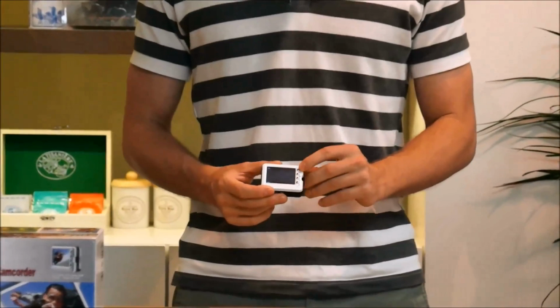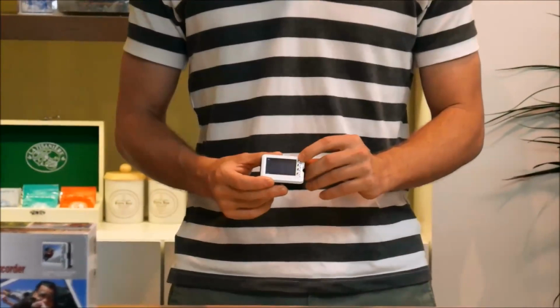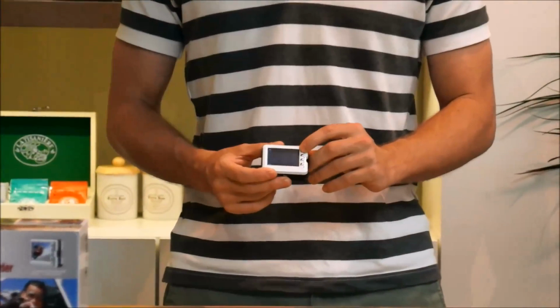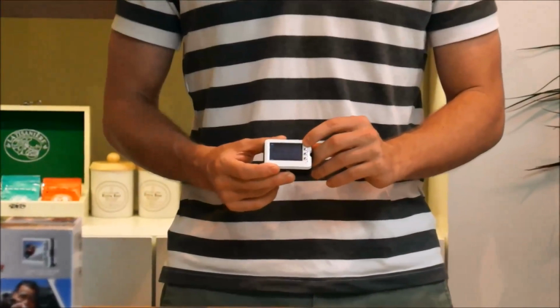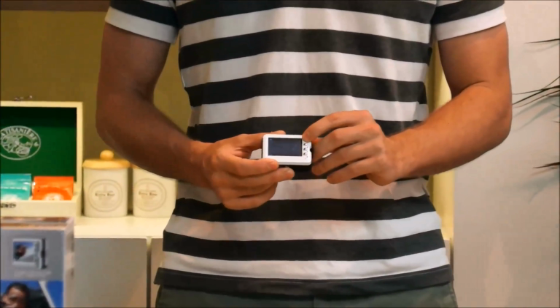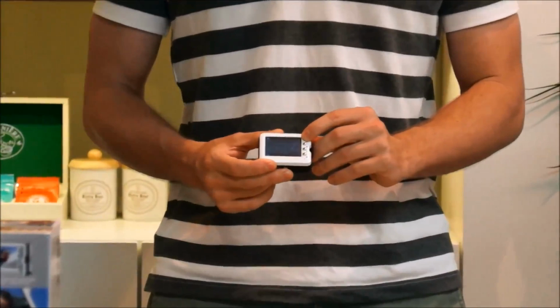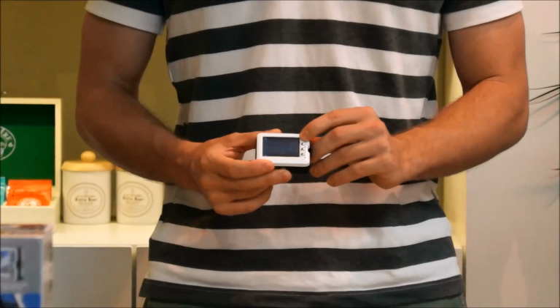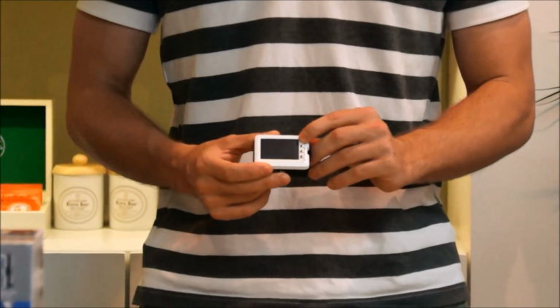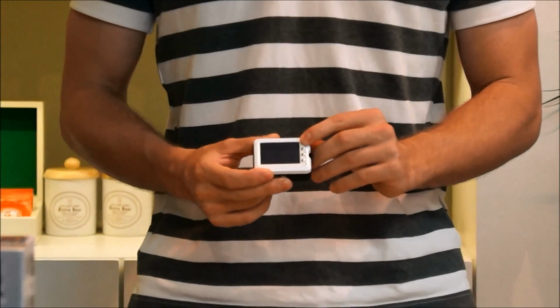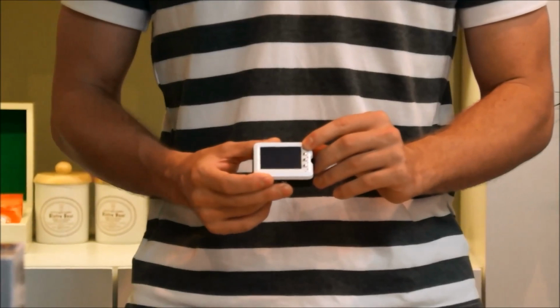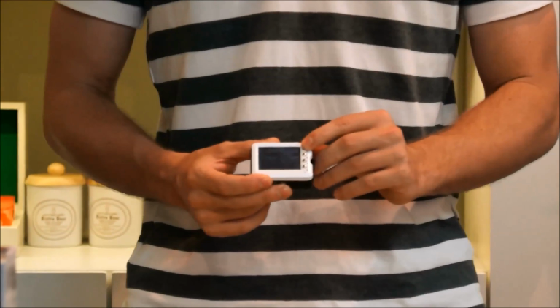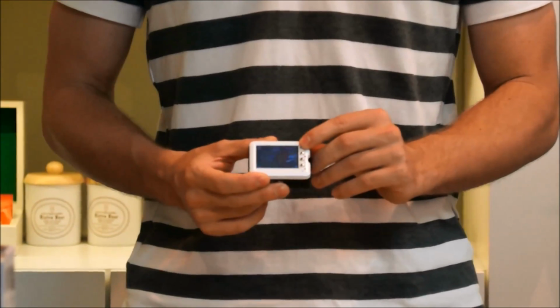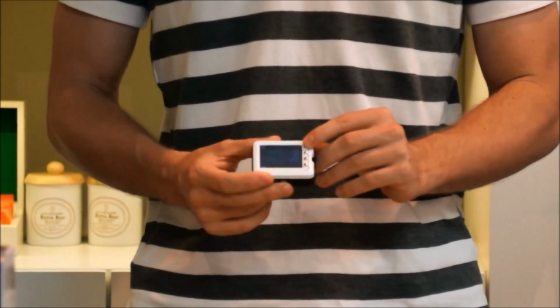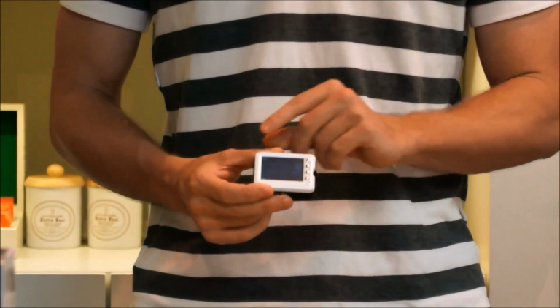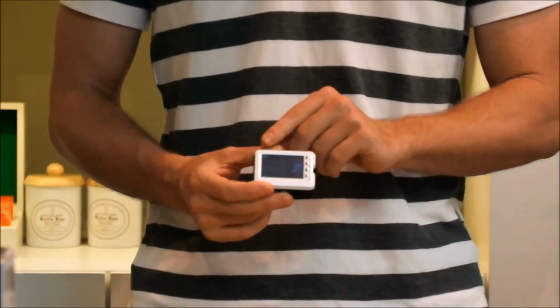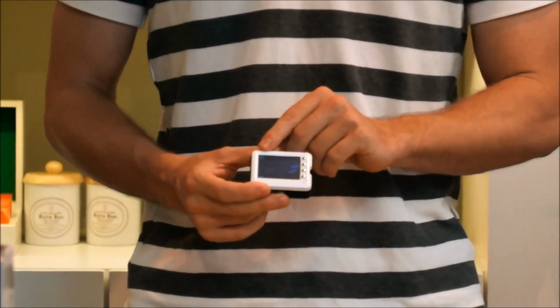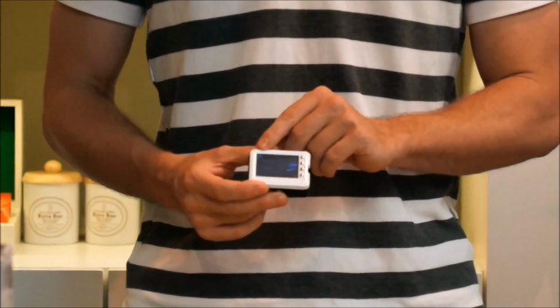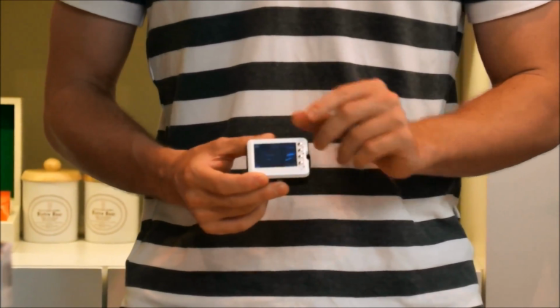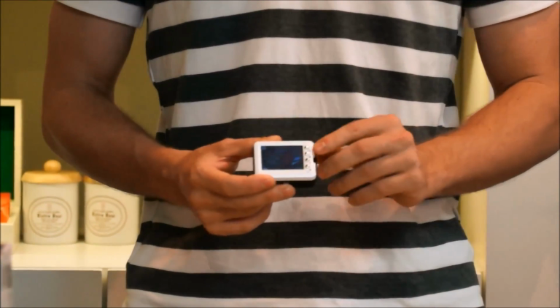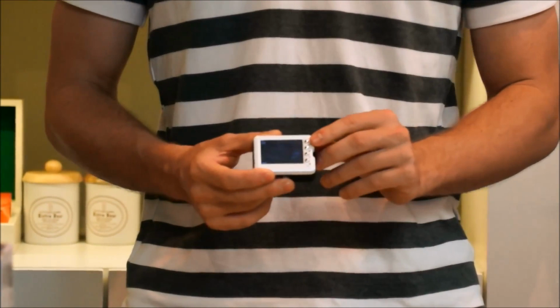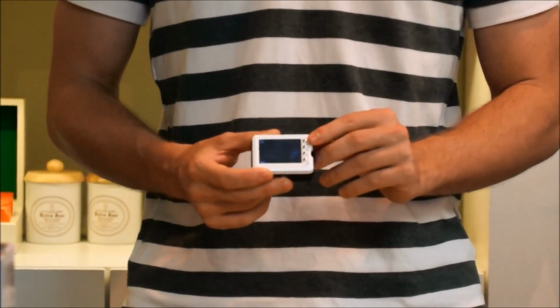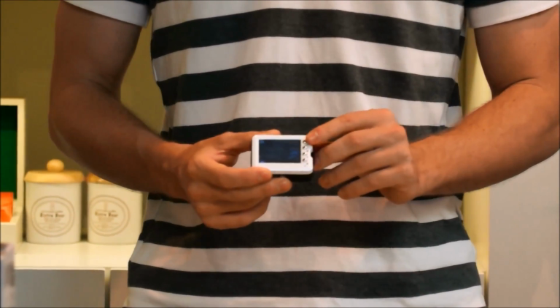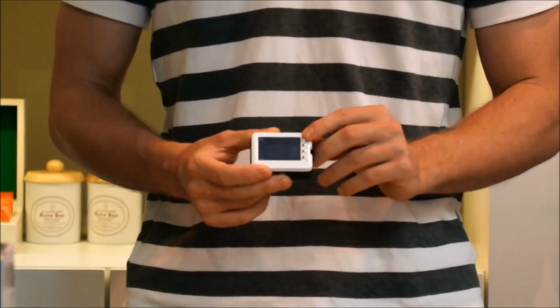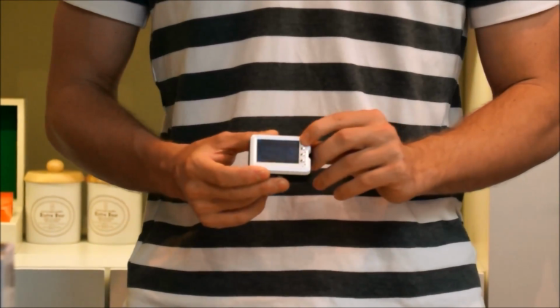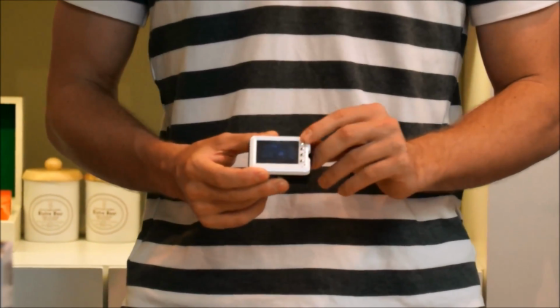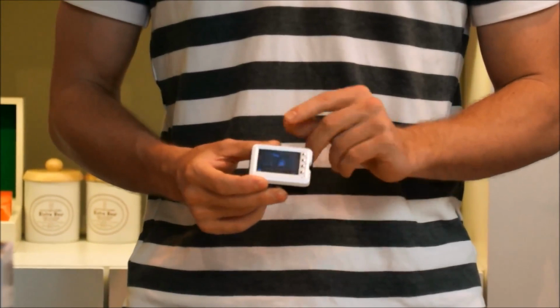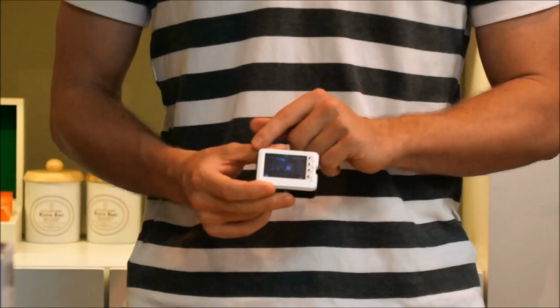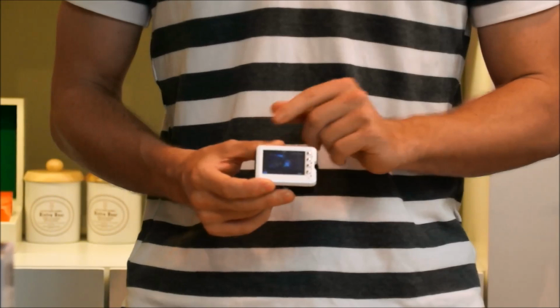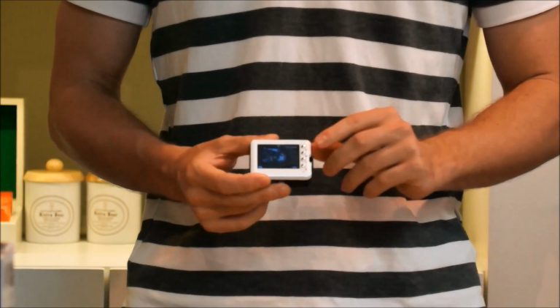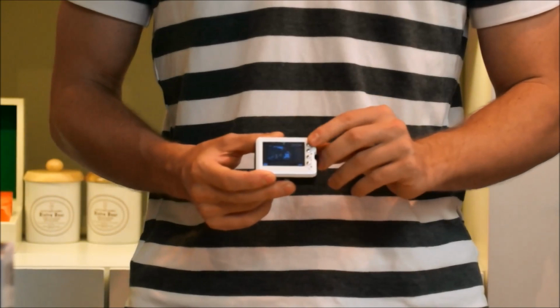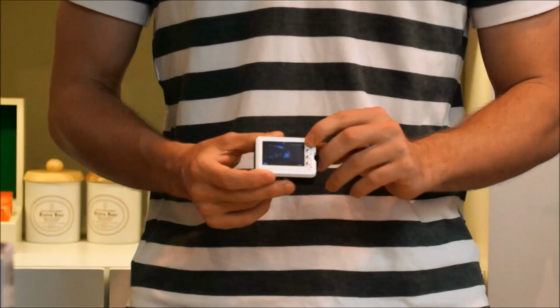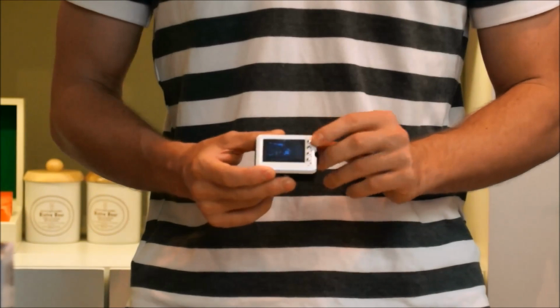Switch modes. If you push the mode button, now we're in camera mode, or in preview mode.